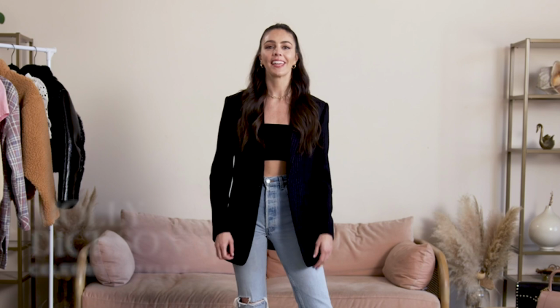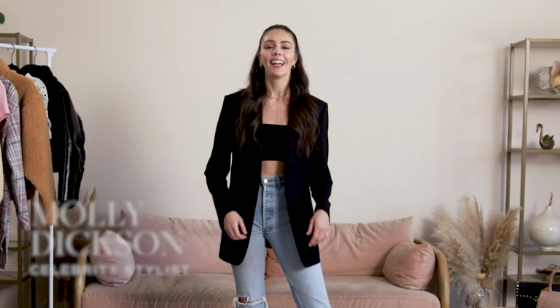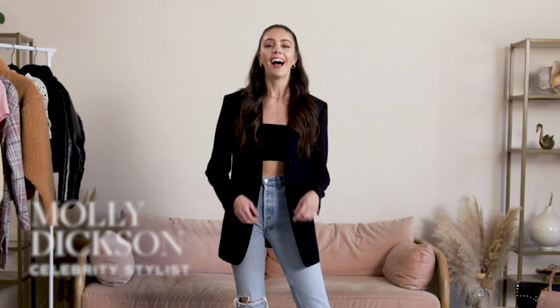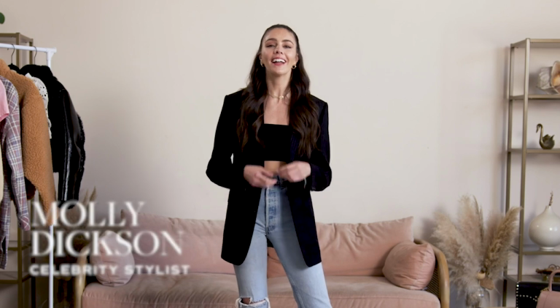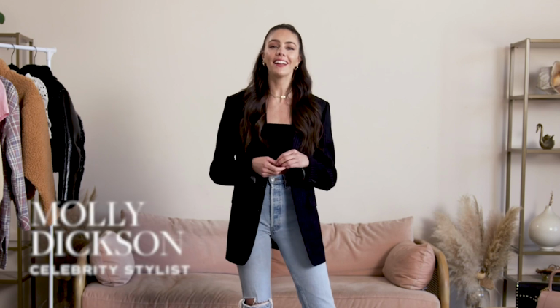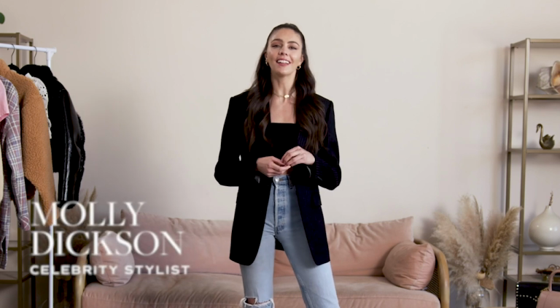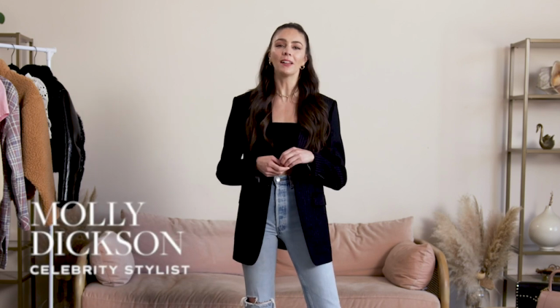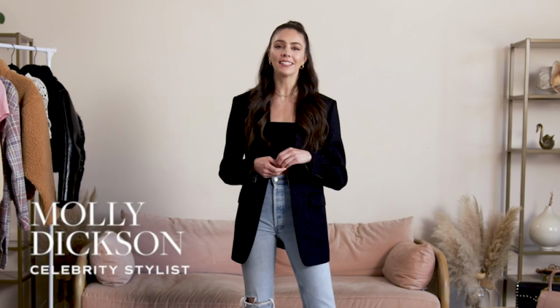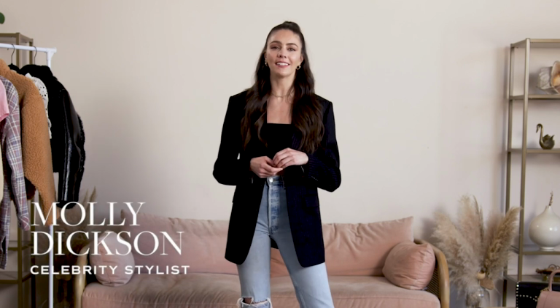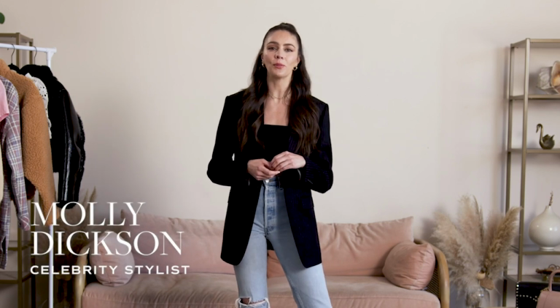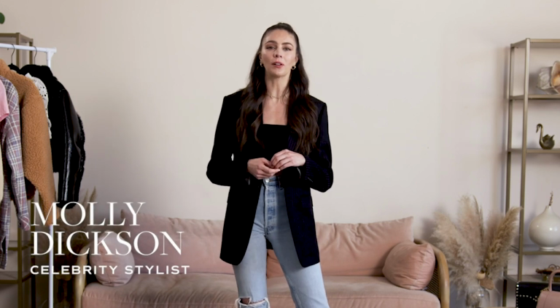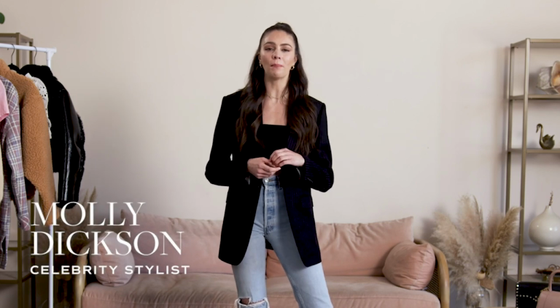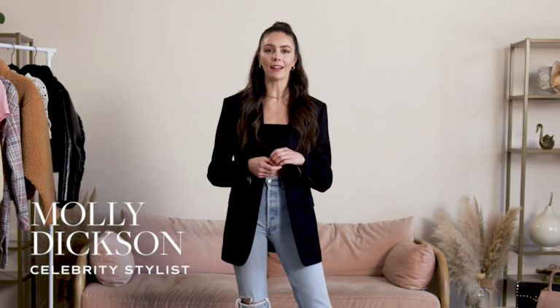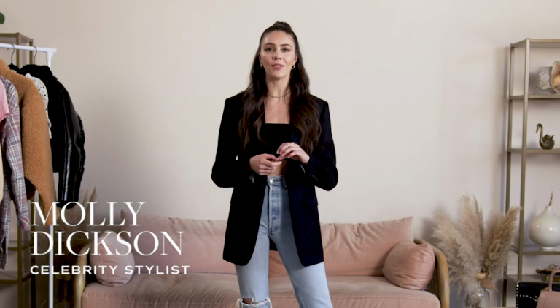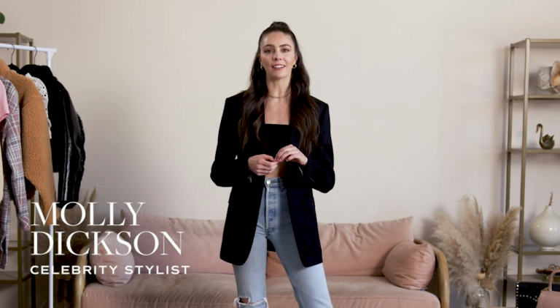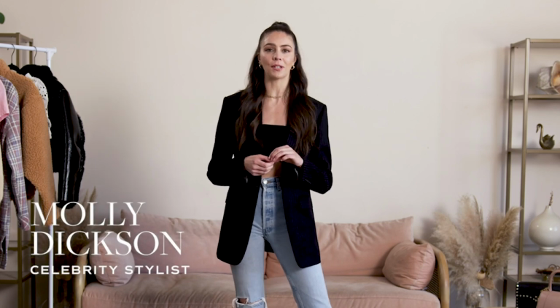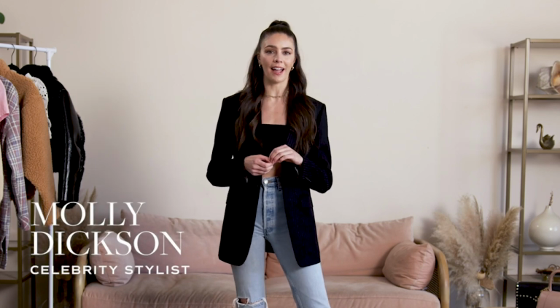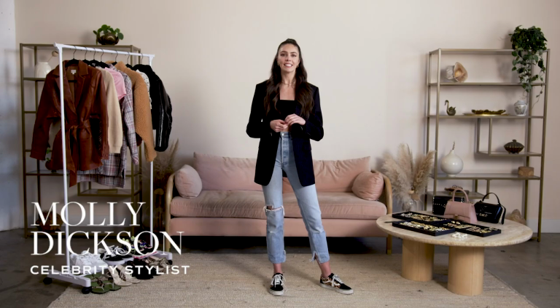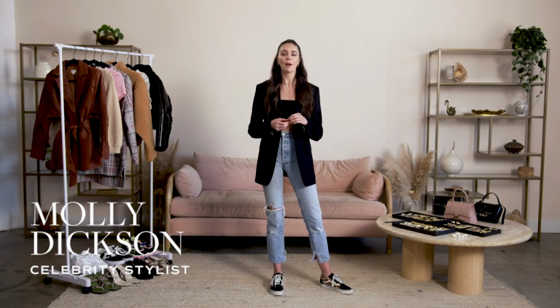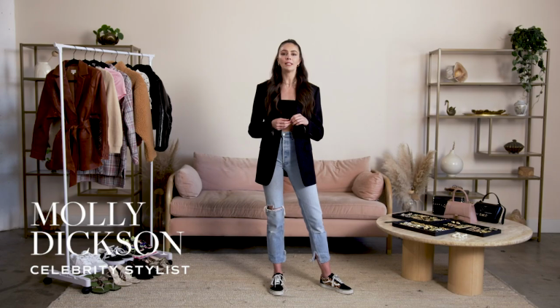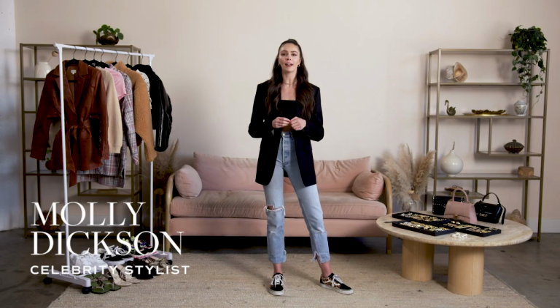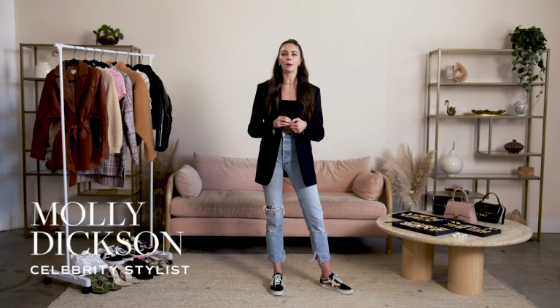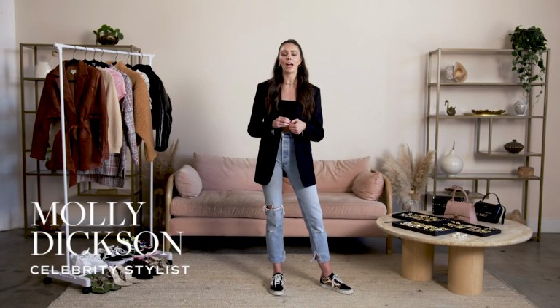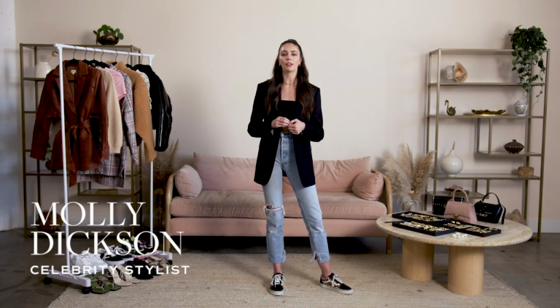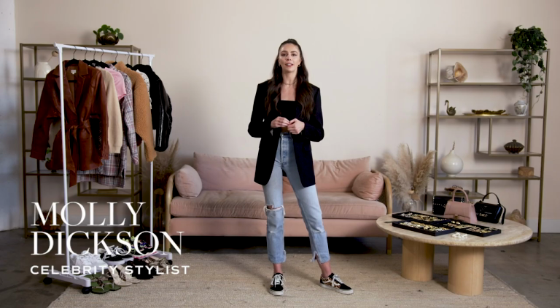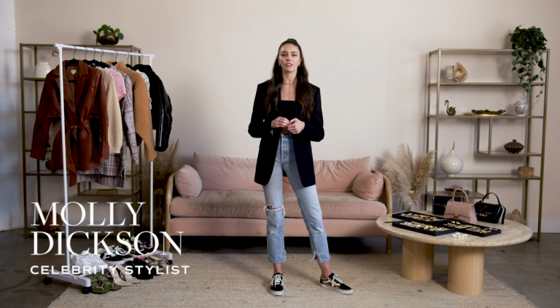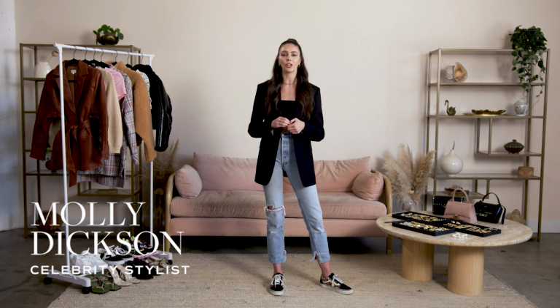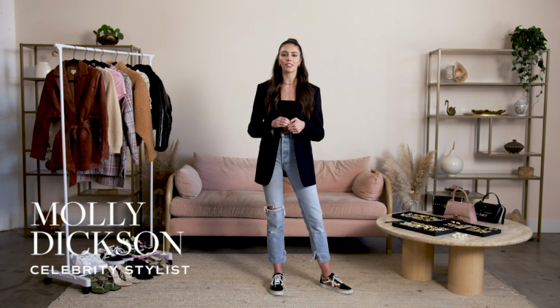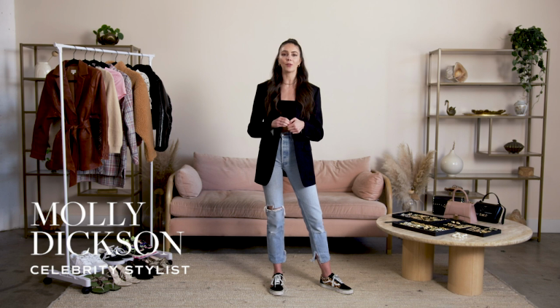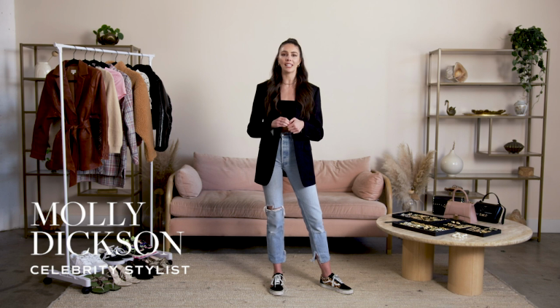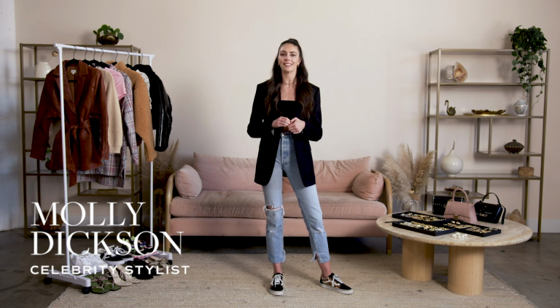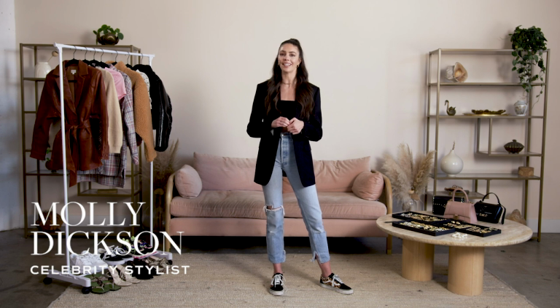Hi guys, I'm Molly Dixon. Welcome back to The Expert Guide. Today I'm going to be talking about how to transition looks from day to night.